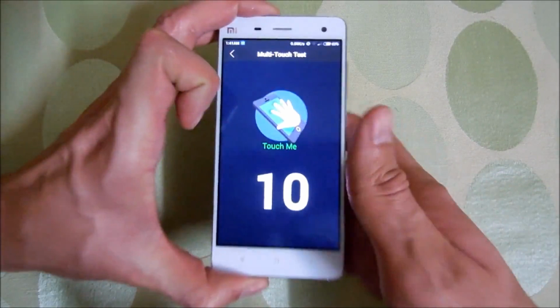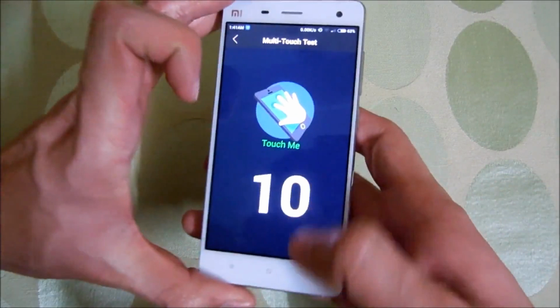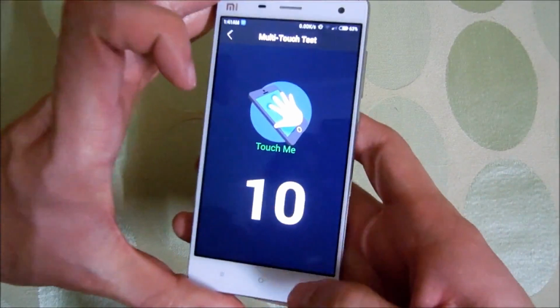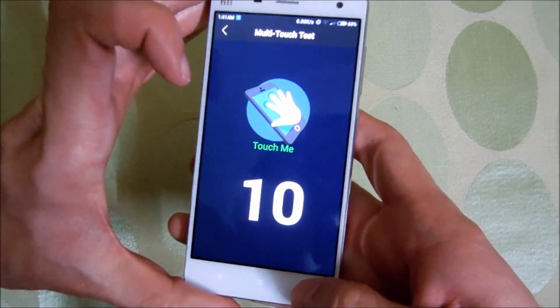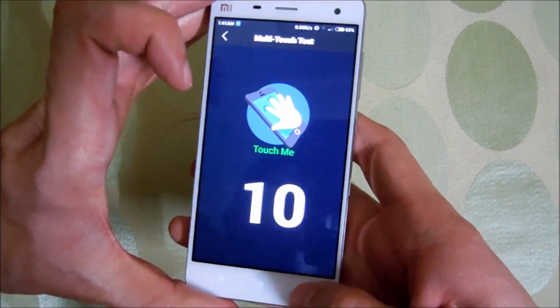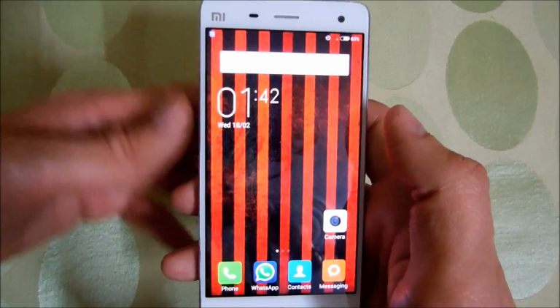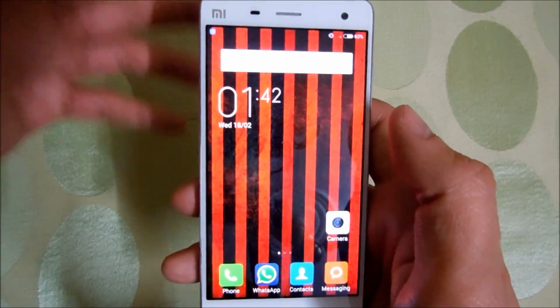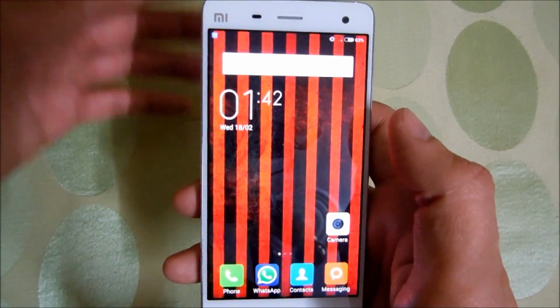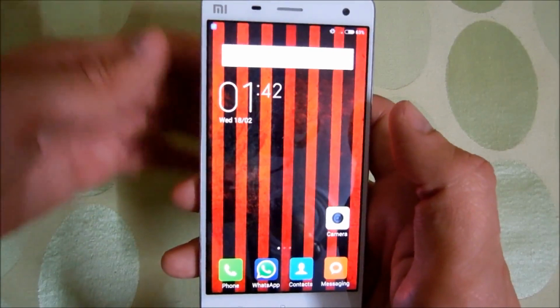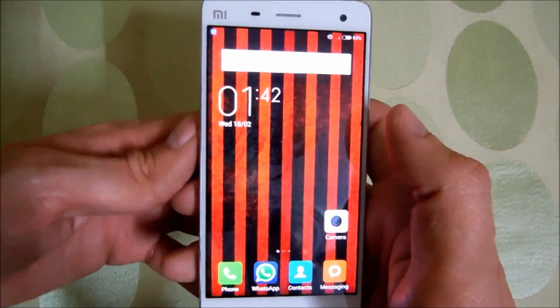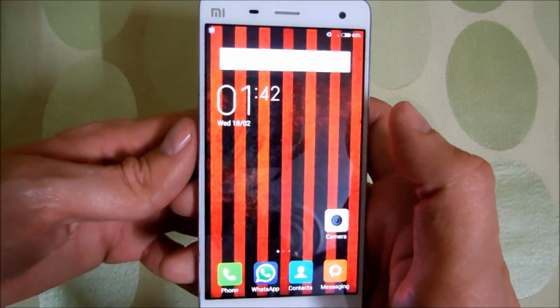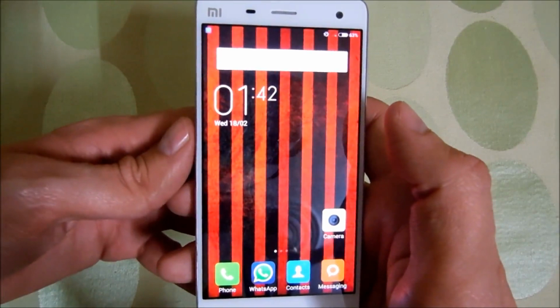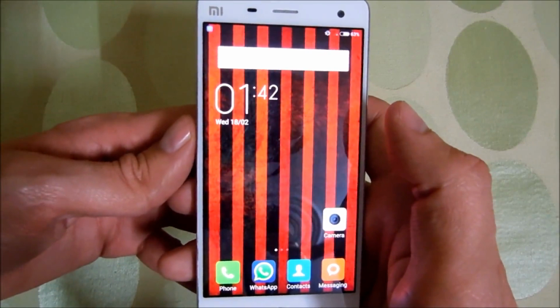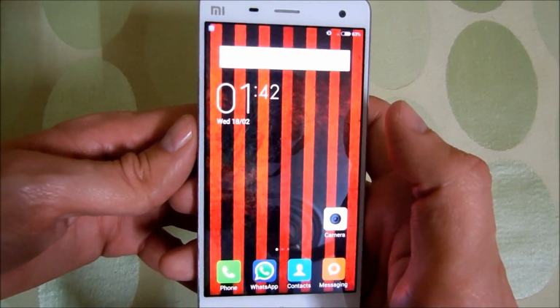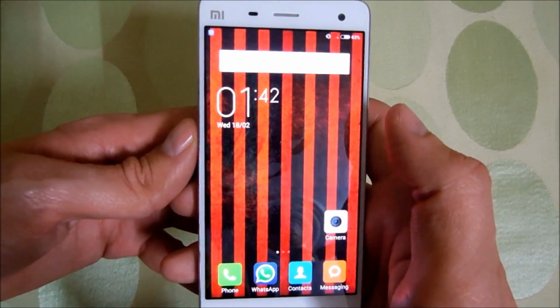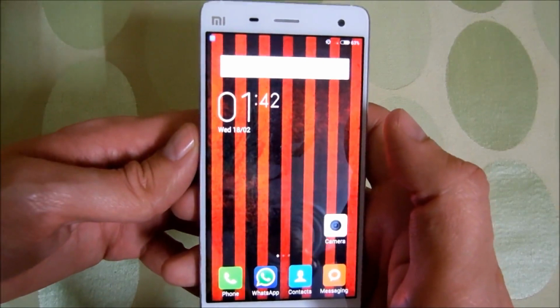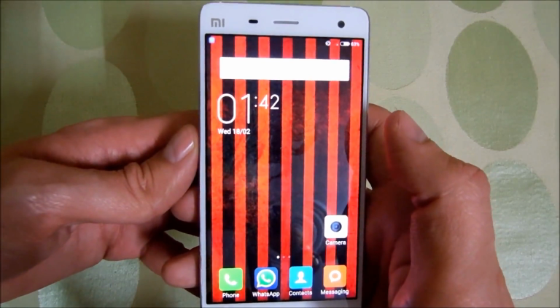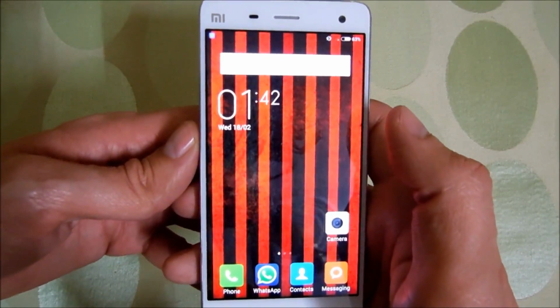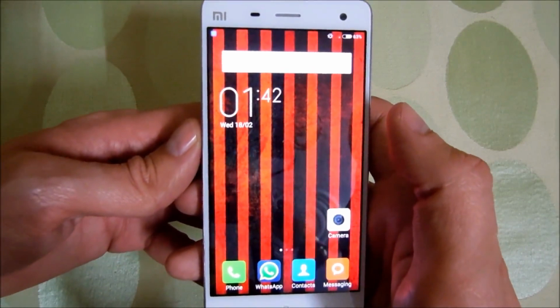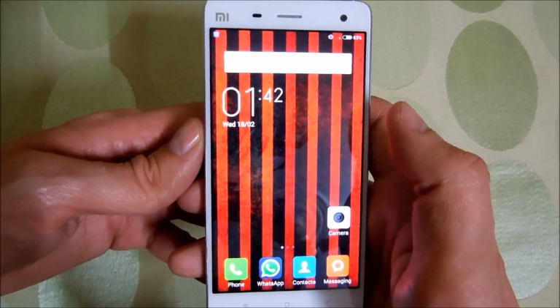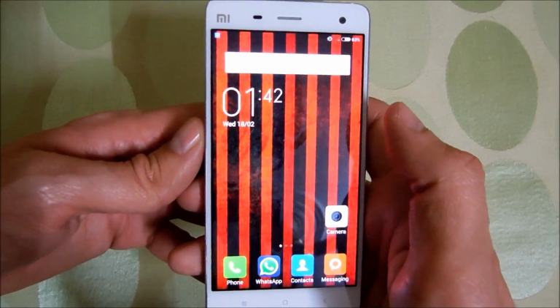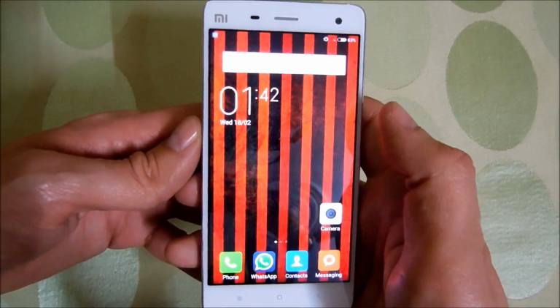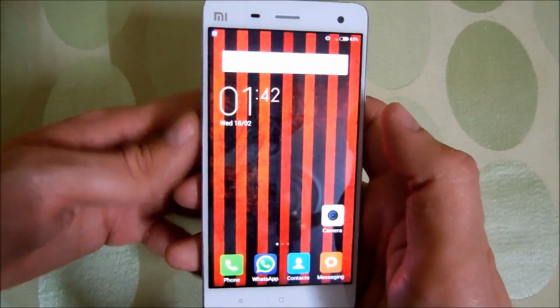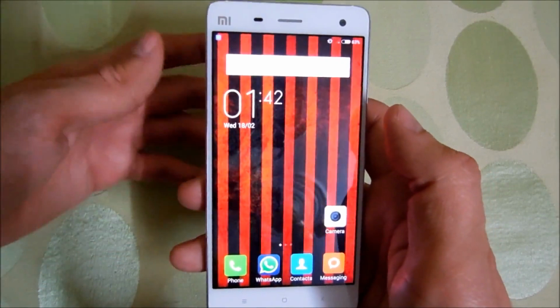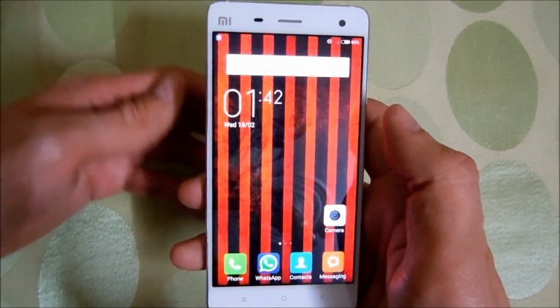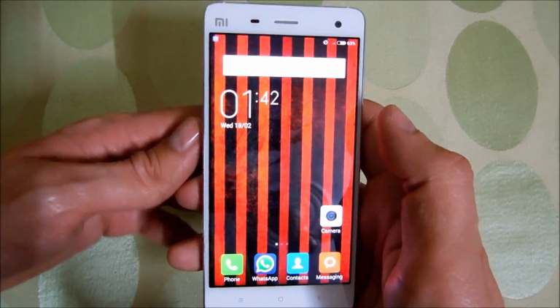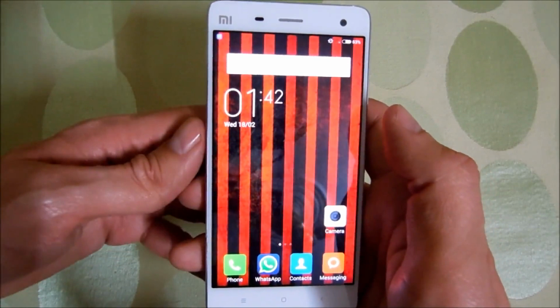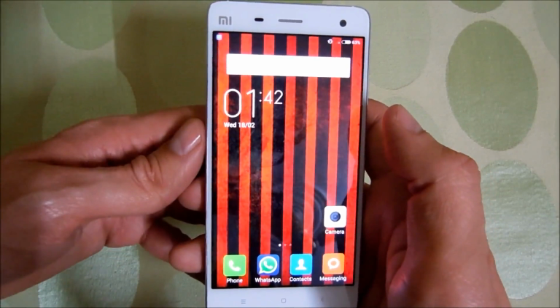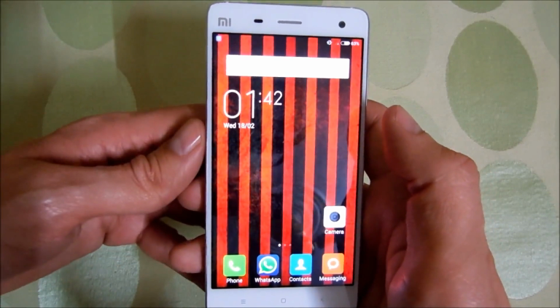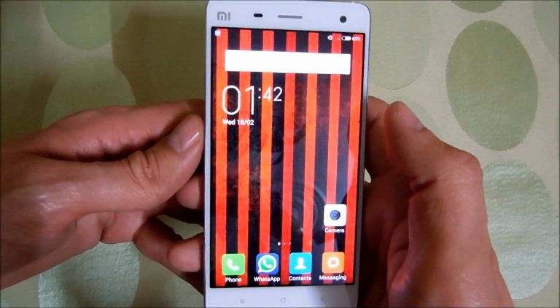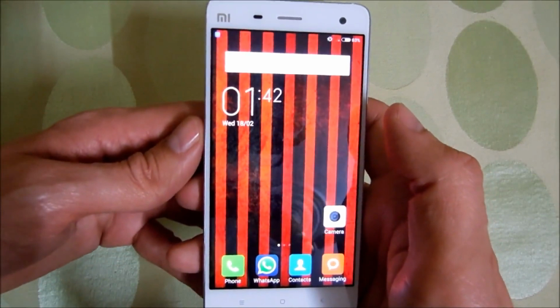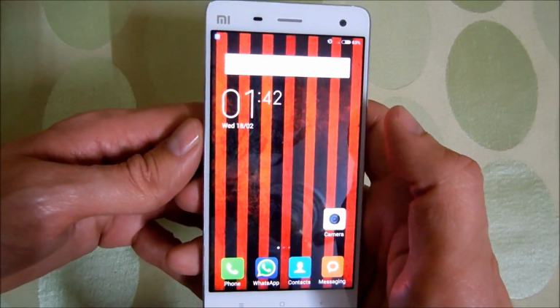That's it for now guys. This was the benchmark video of the new Xiaomi Mi4. Thank you for watching and subscribe for more videos.